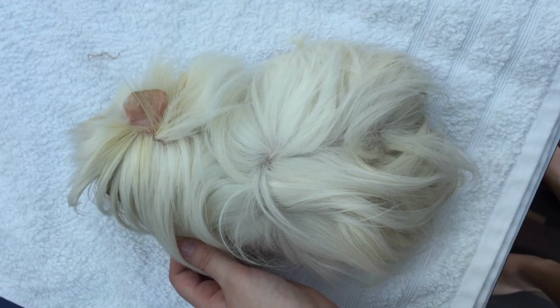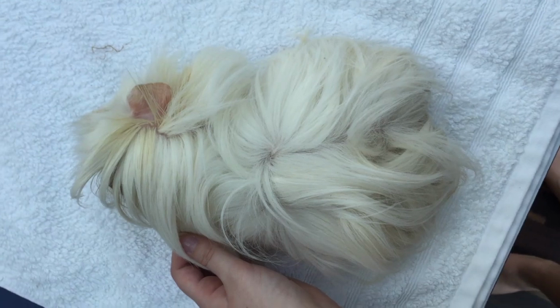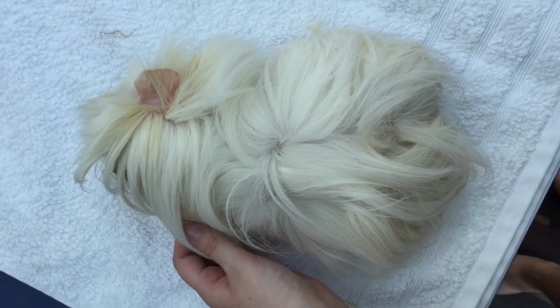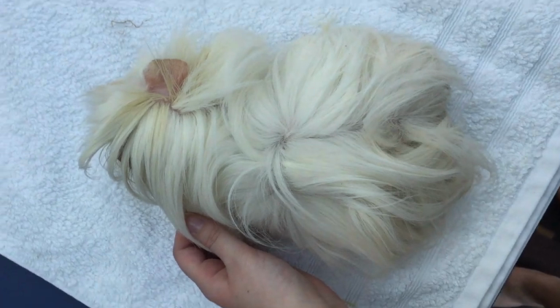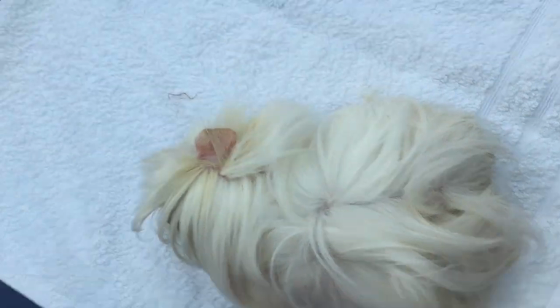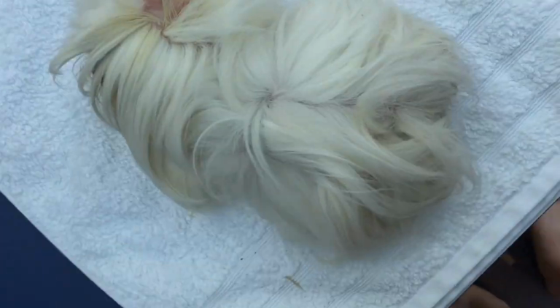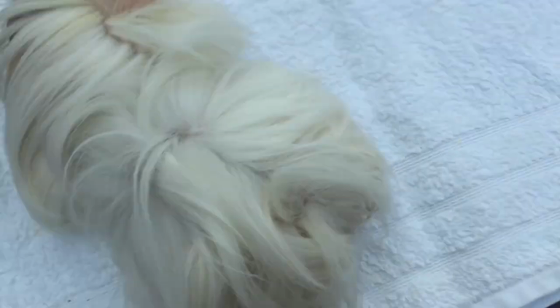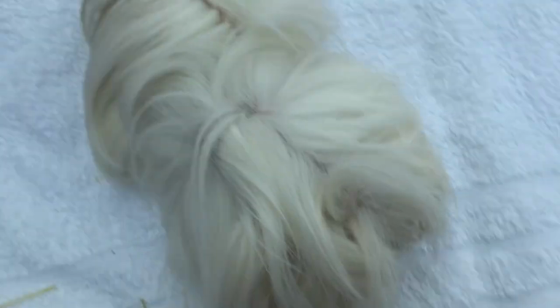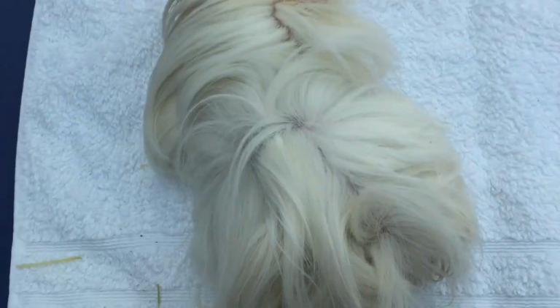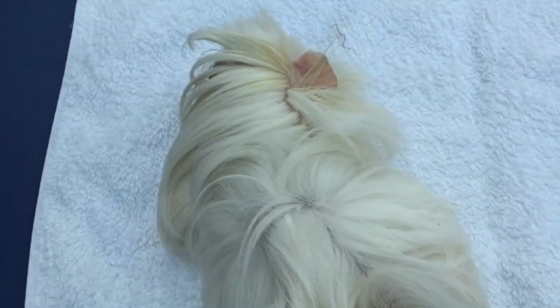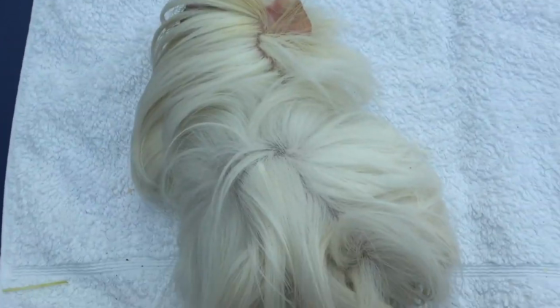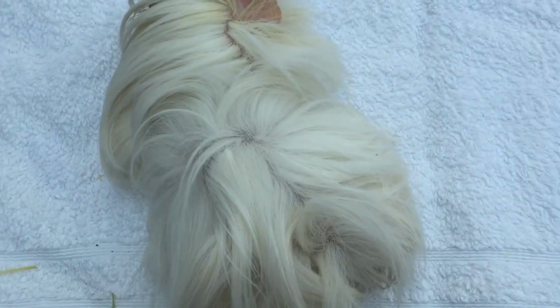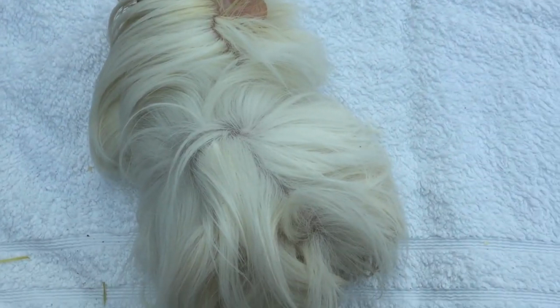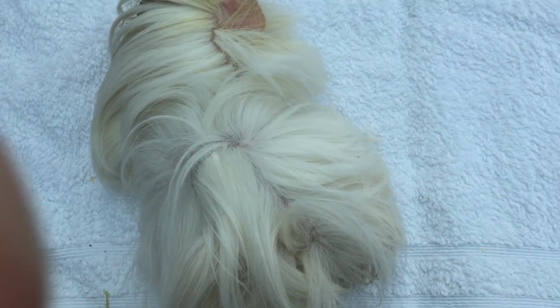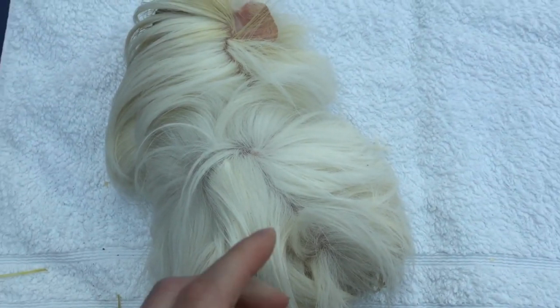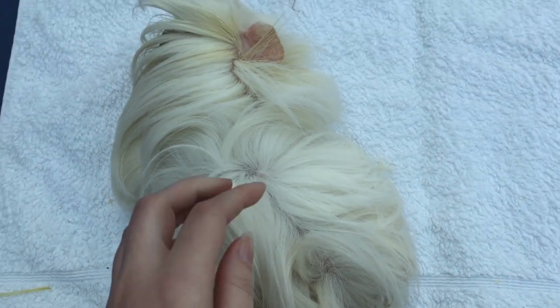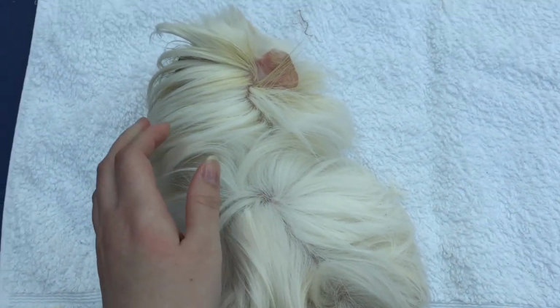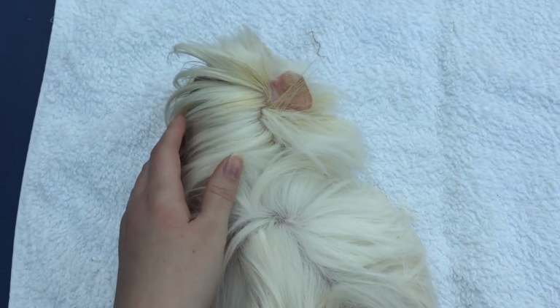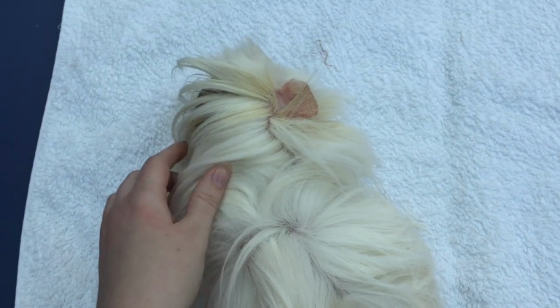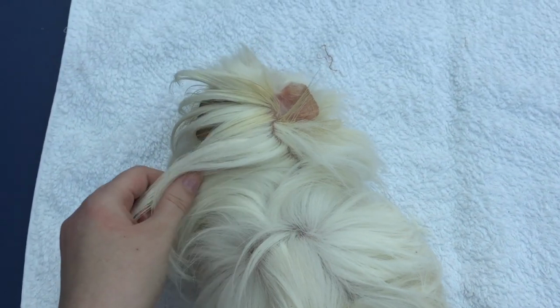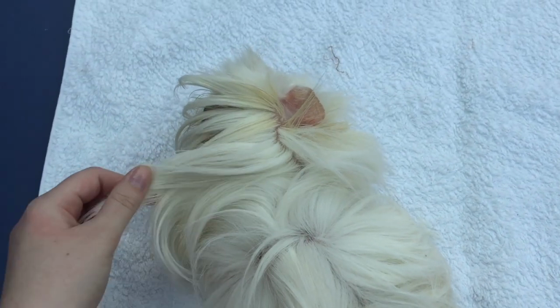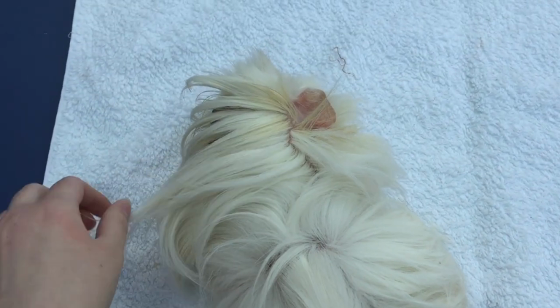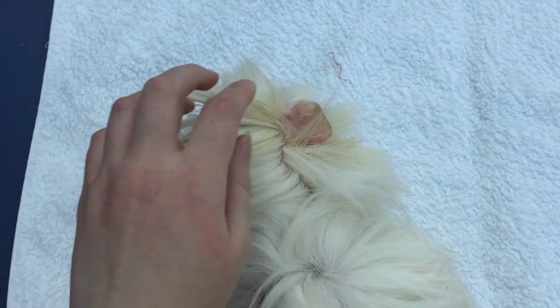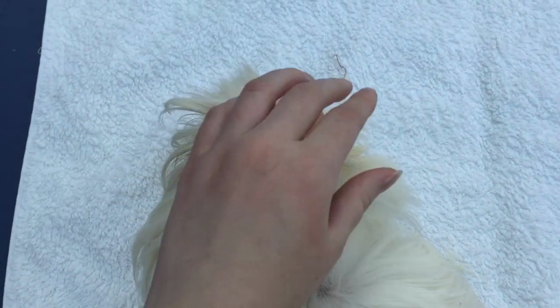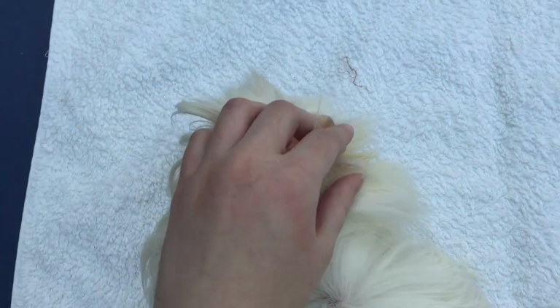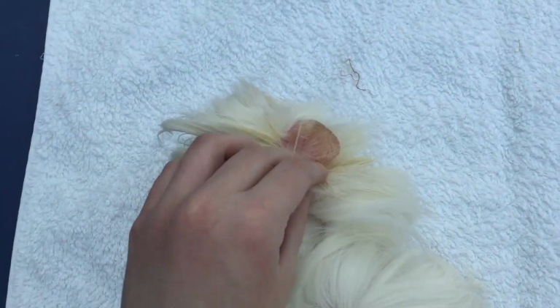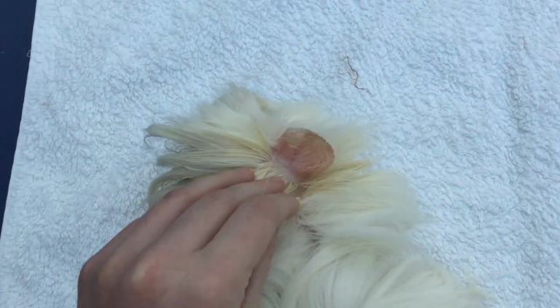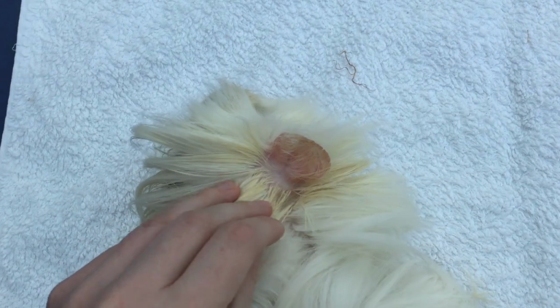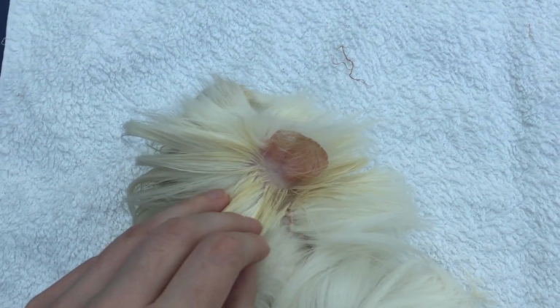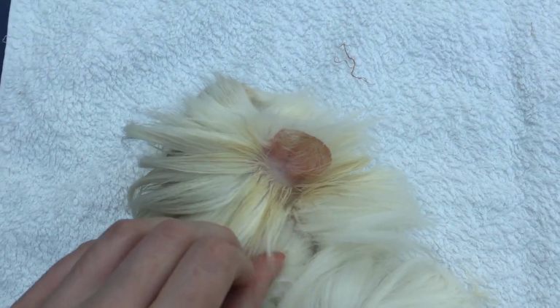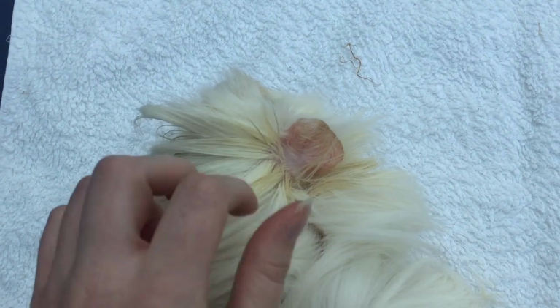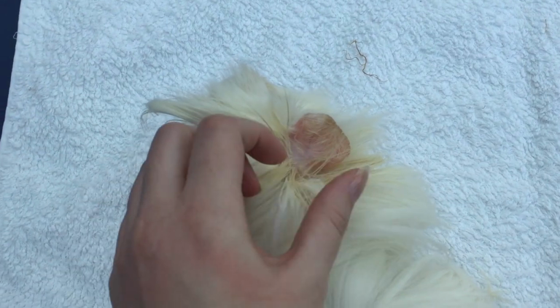Hi everyone and welcome back to a new video. Today I'm going to be talking about how I groom my long-haired guinea pig Rem.